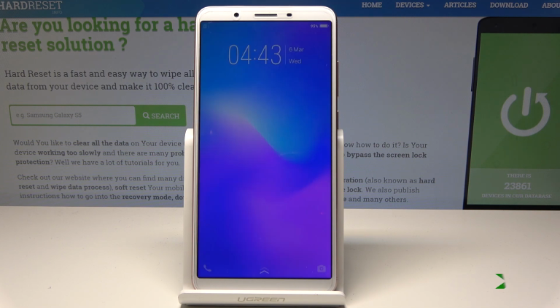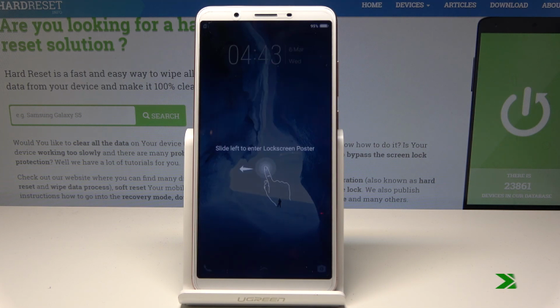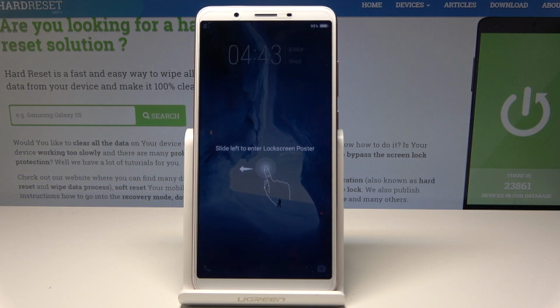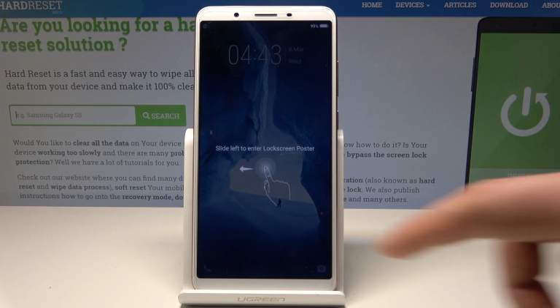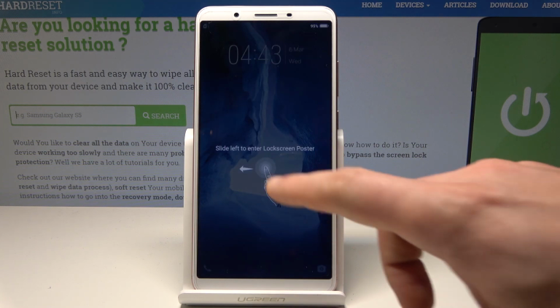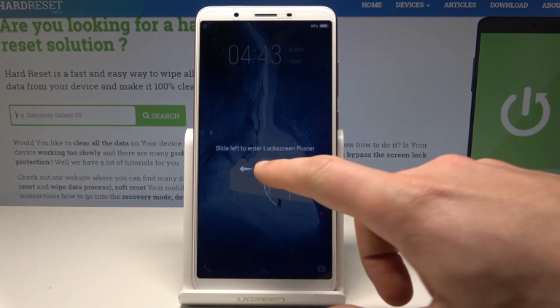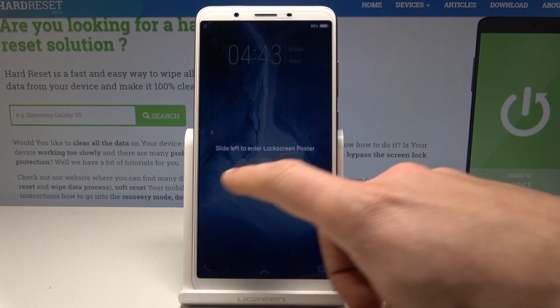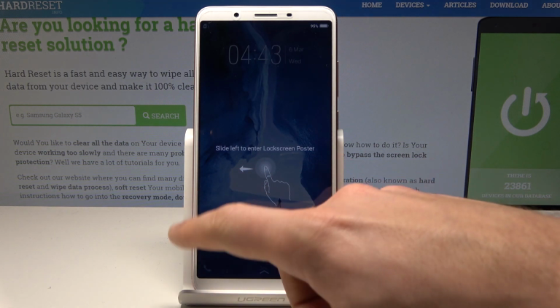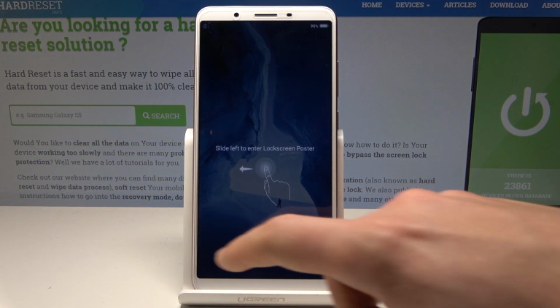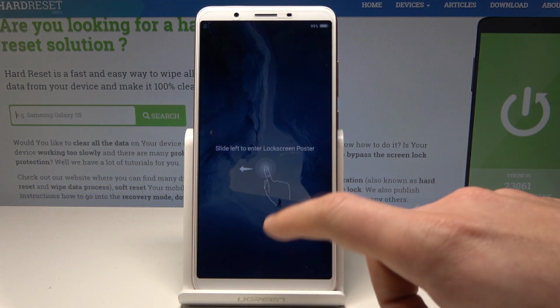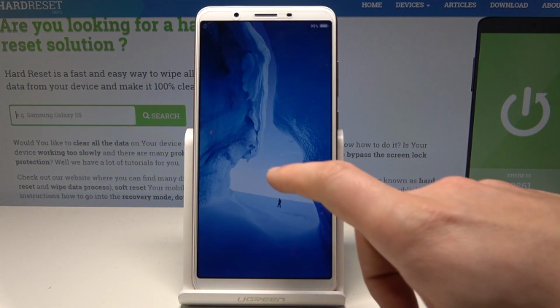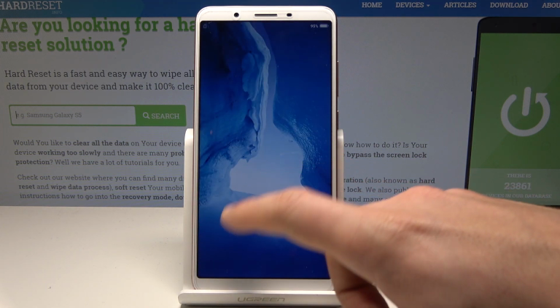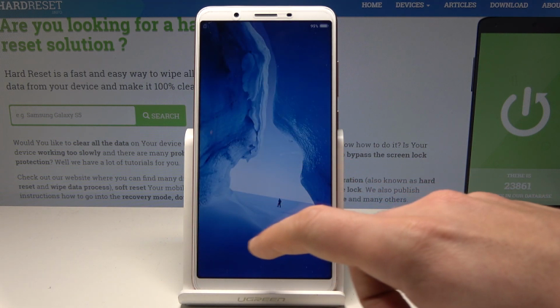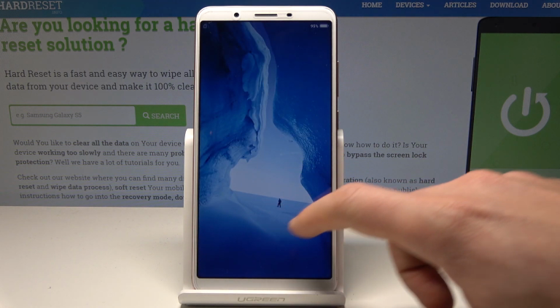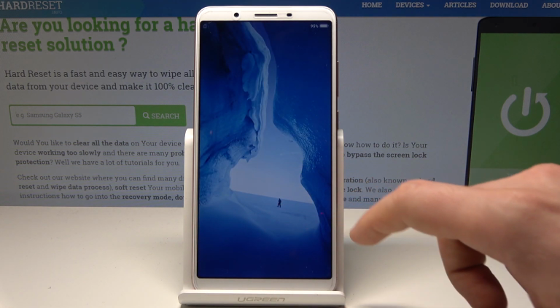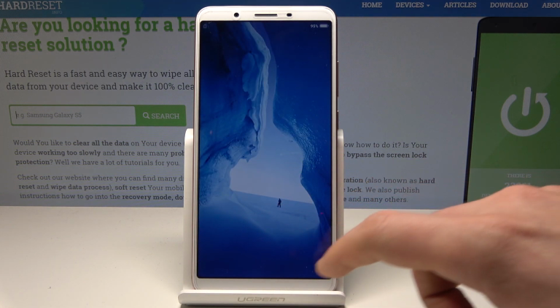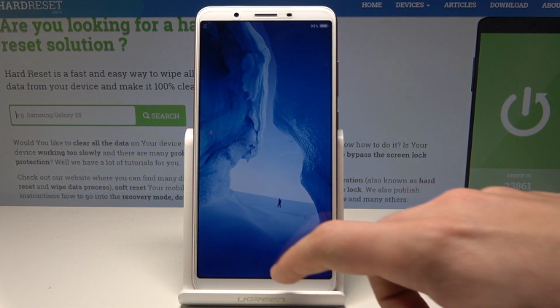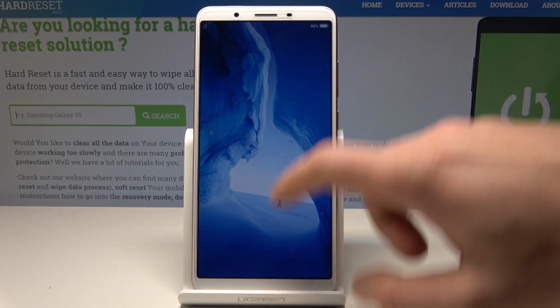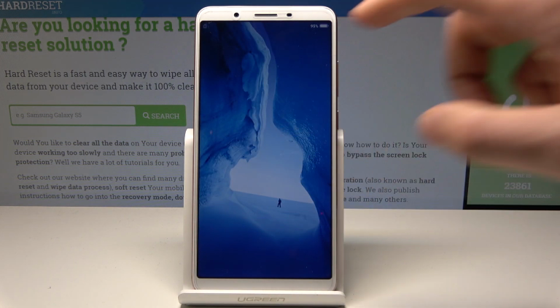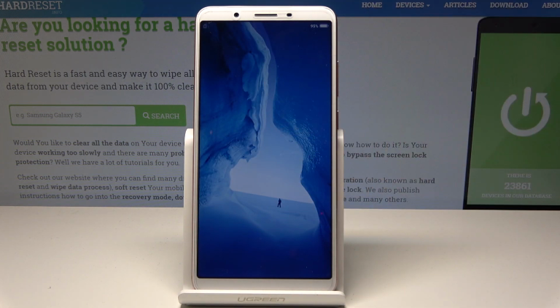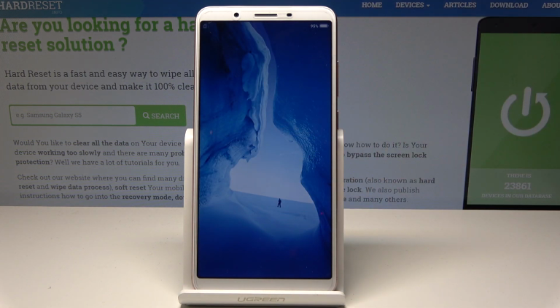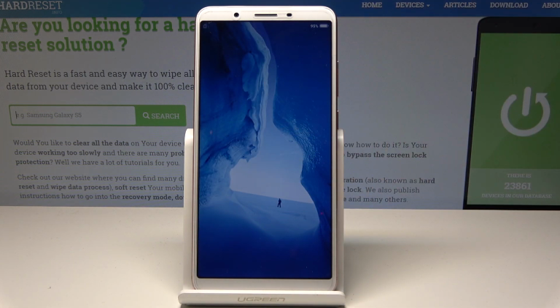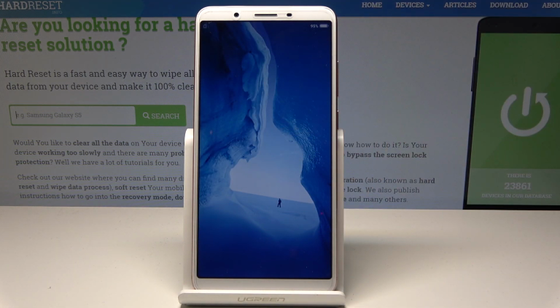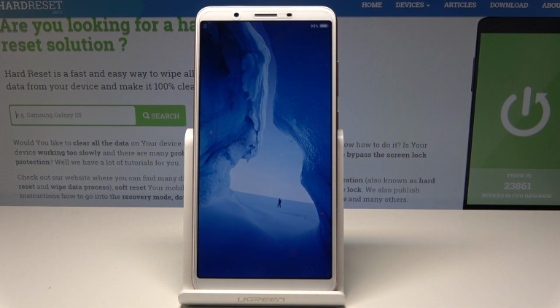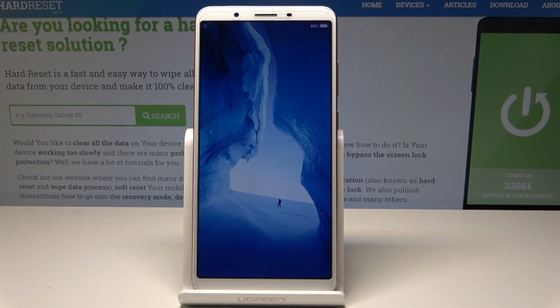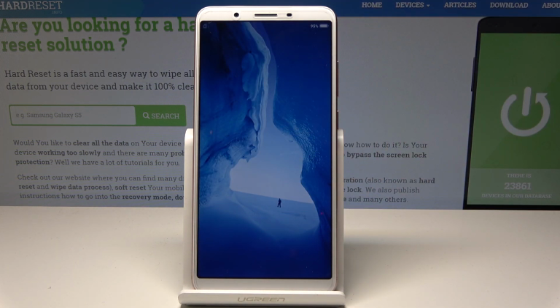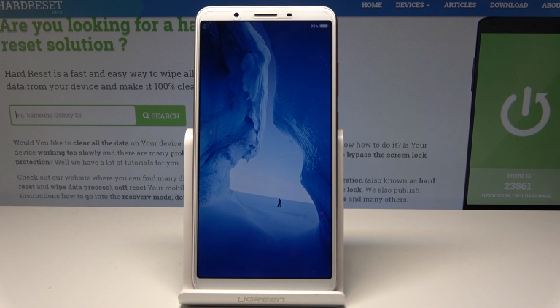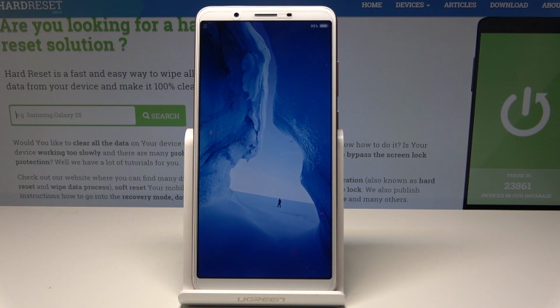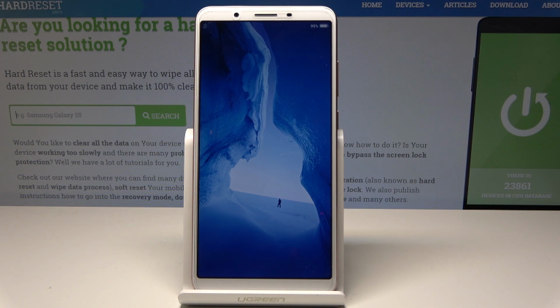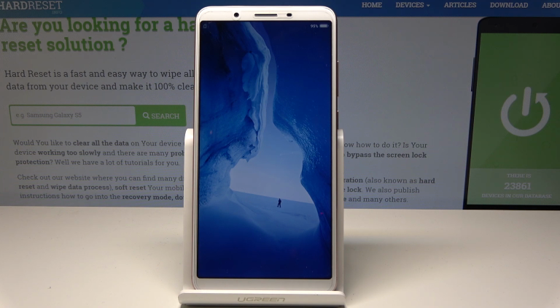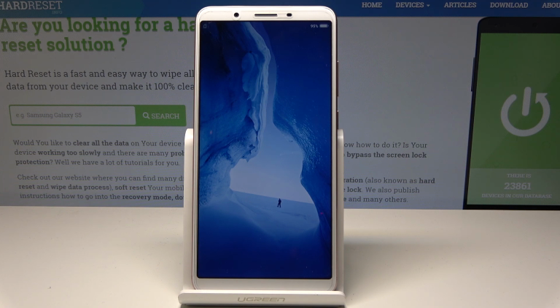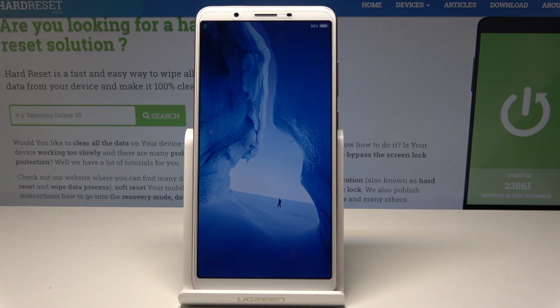All right, that's it. Everything went well. Now you can unlock the screen and start using your device in a normal way.